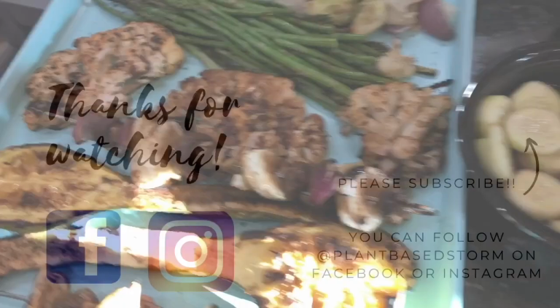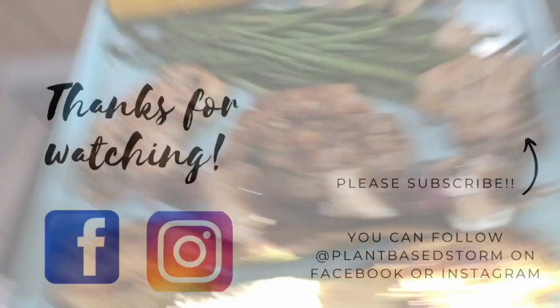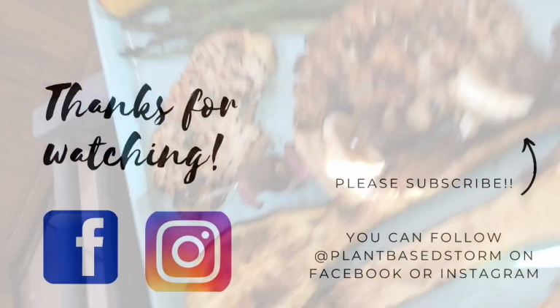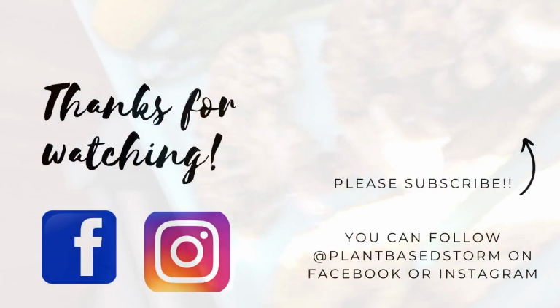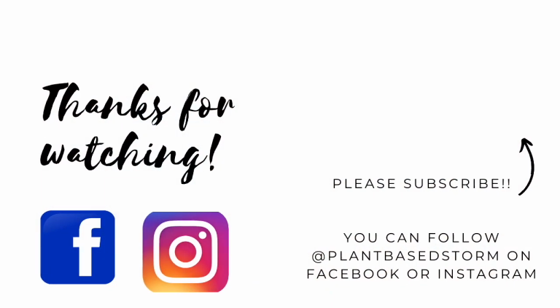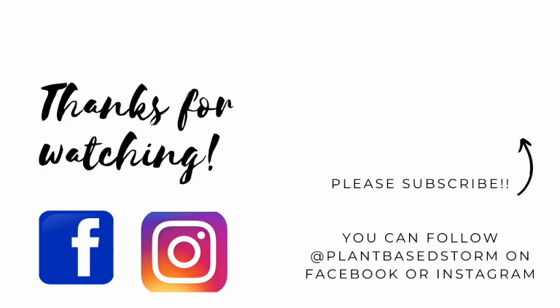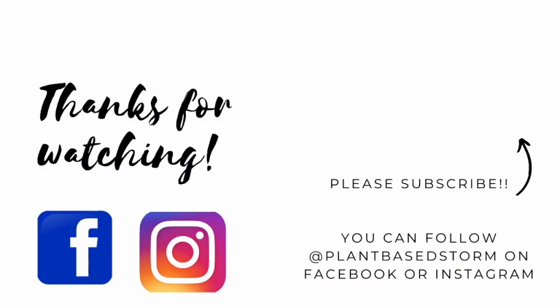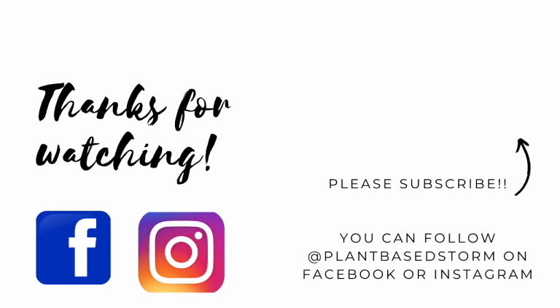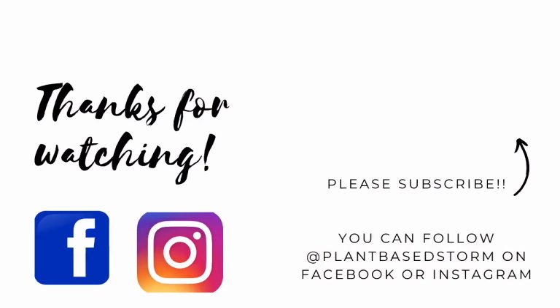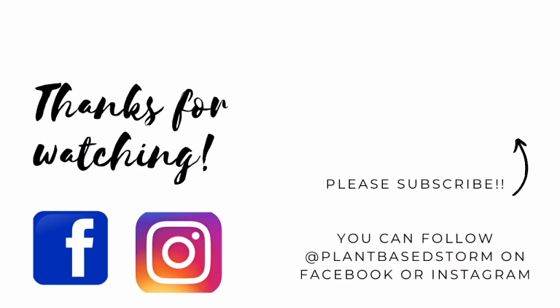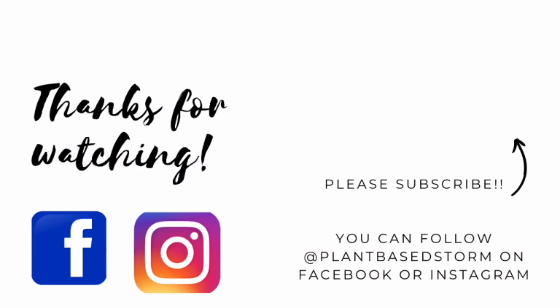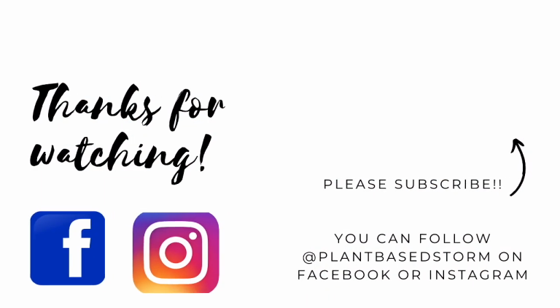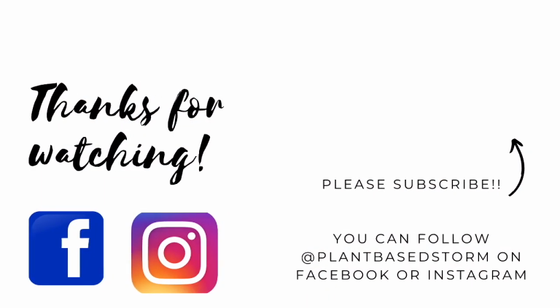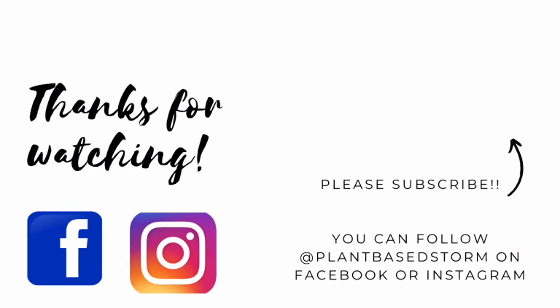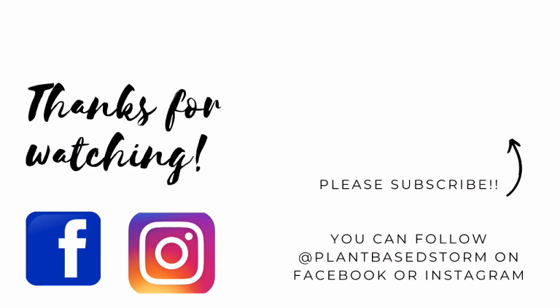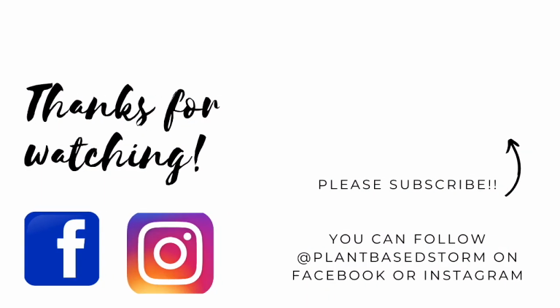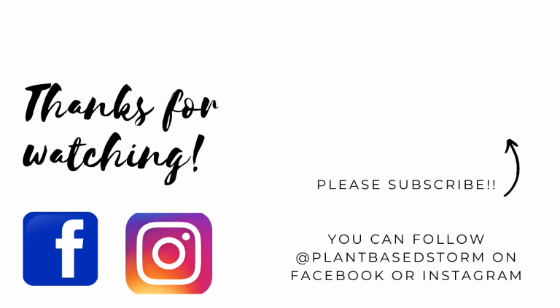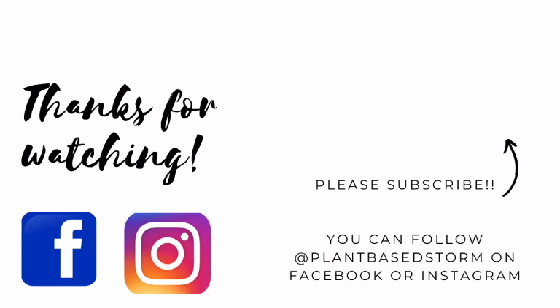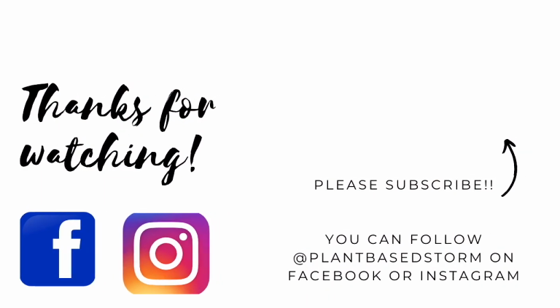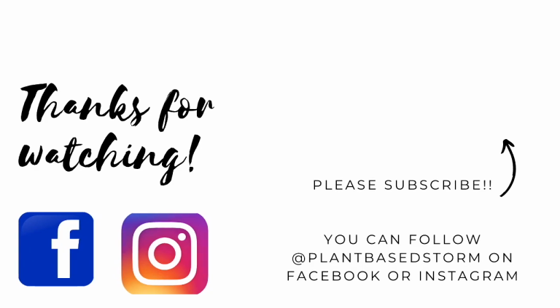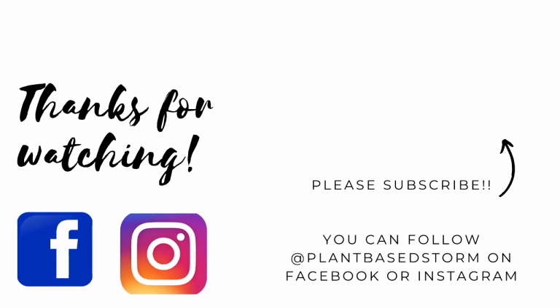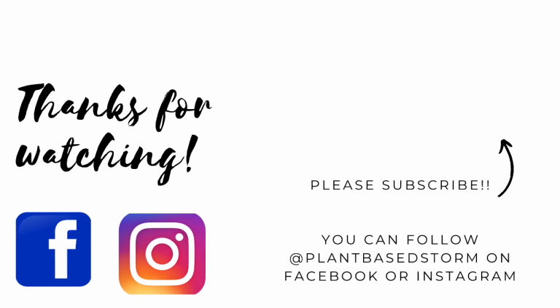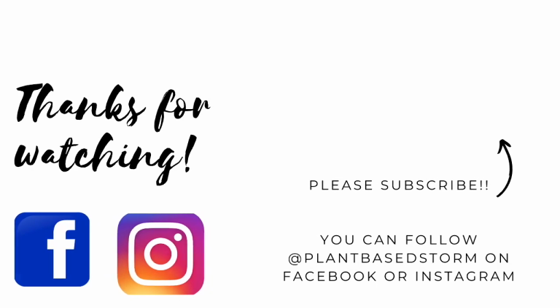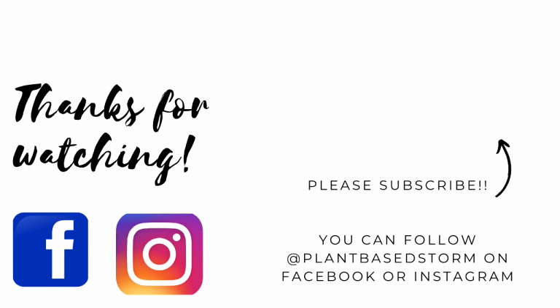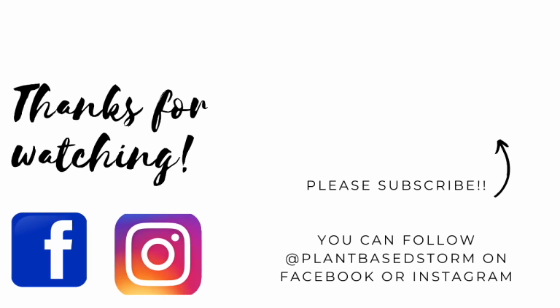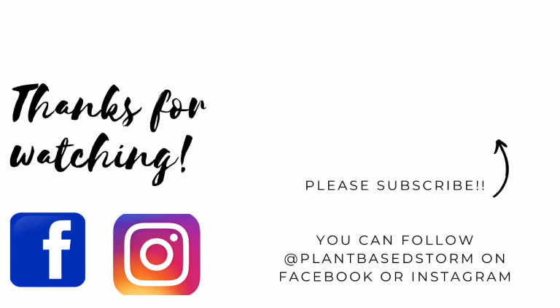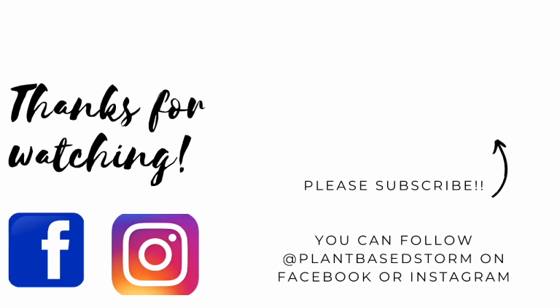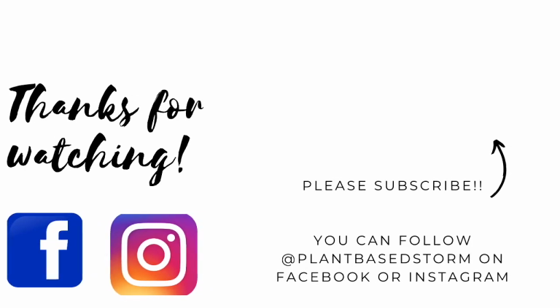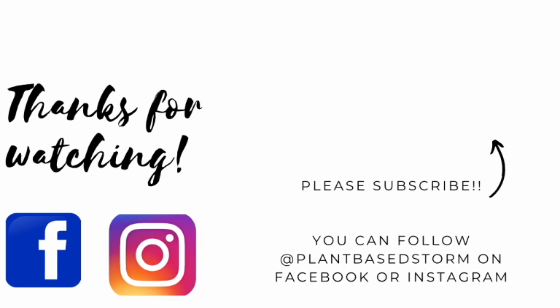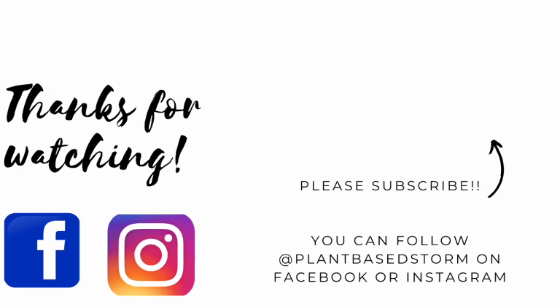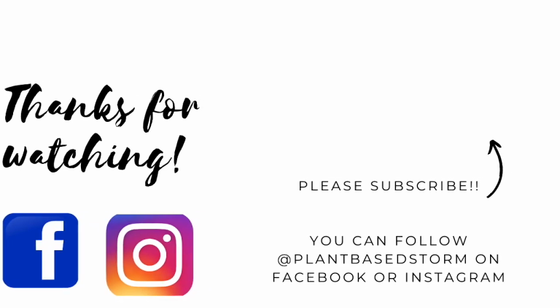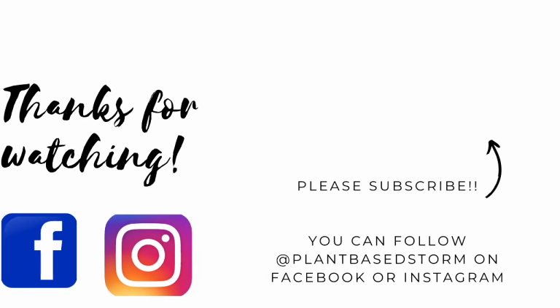If you like this video, please don't forget to share and subscribe, and as always, thank you so much for watching.